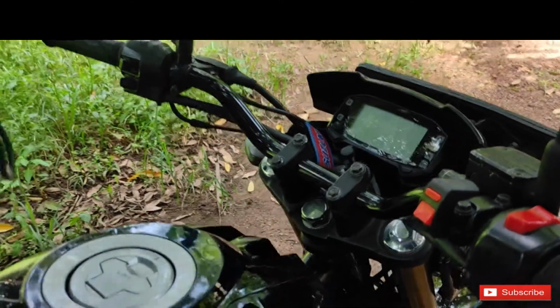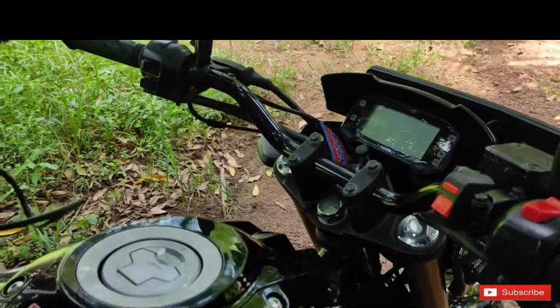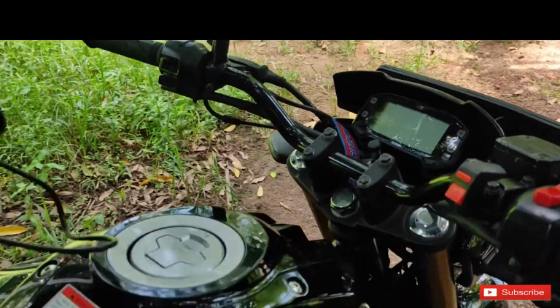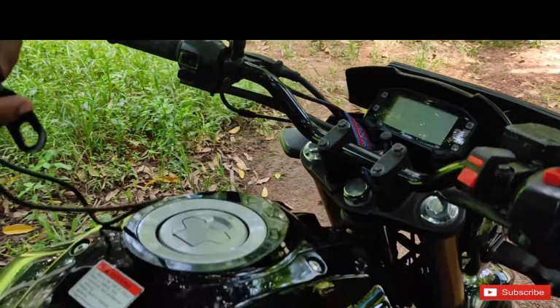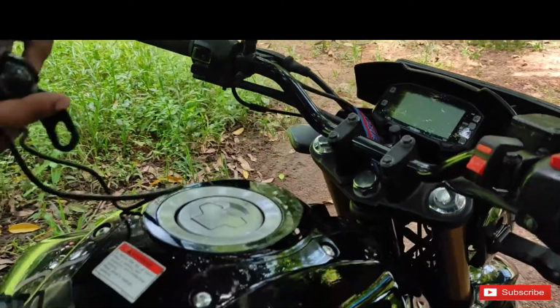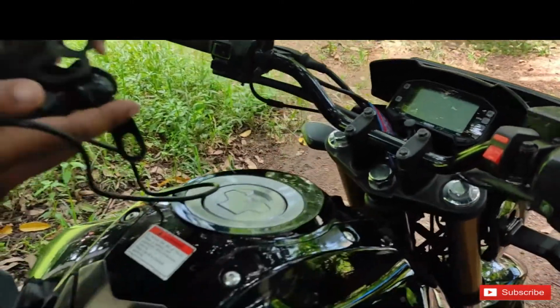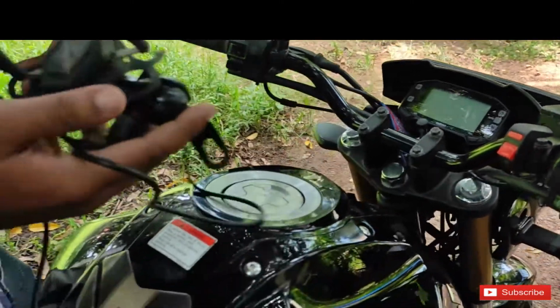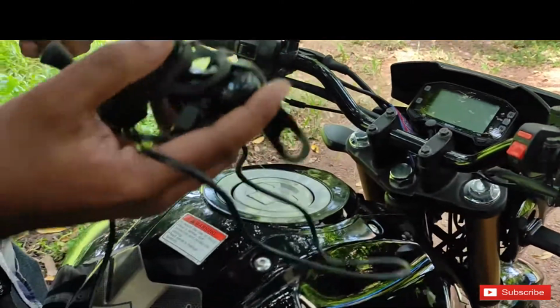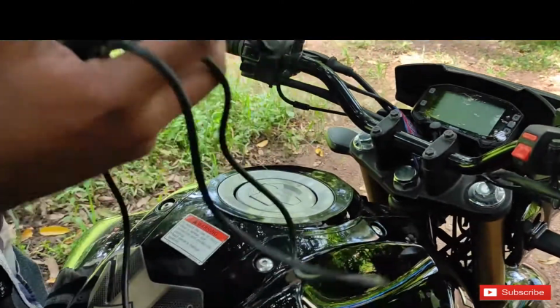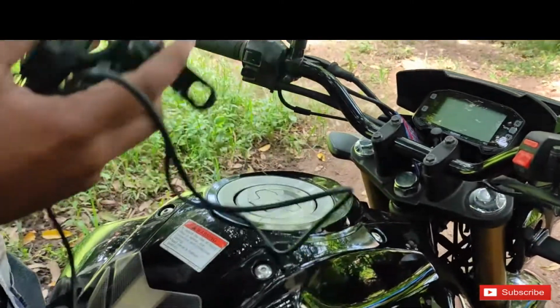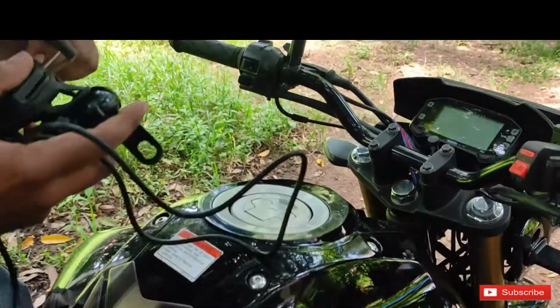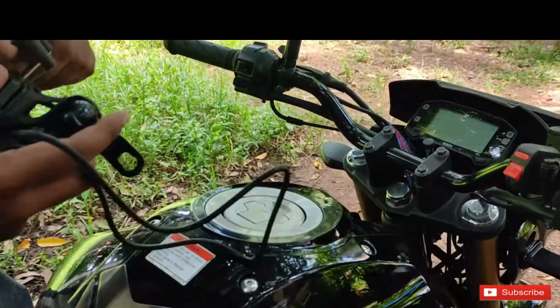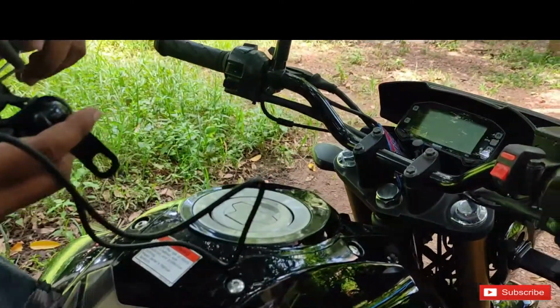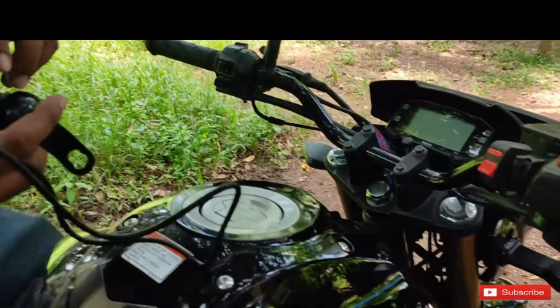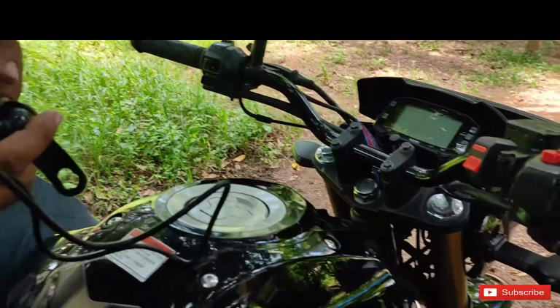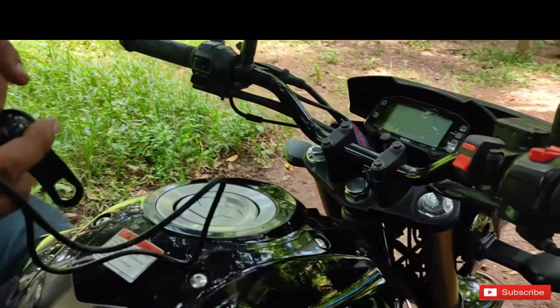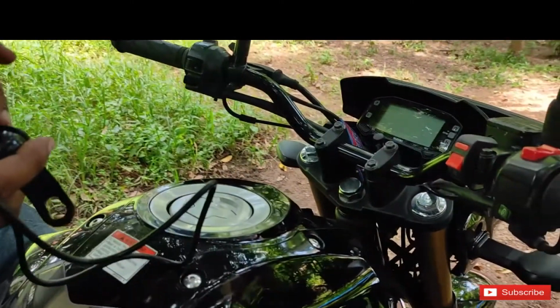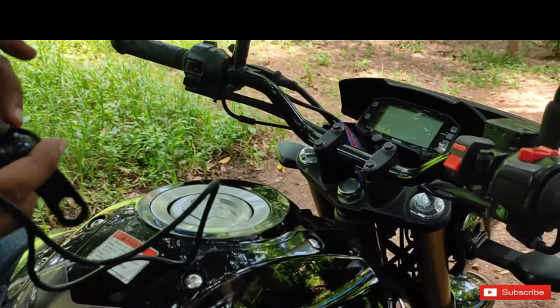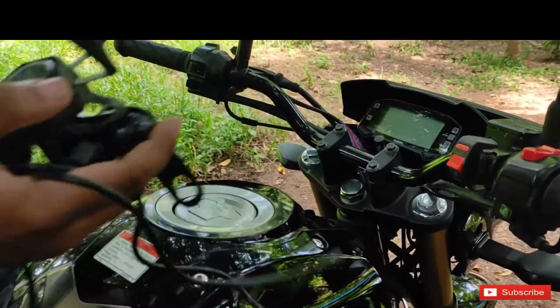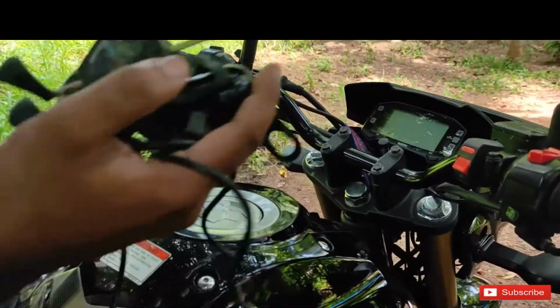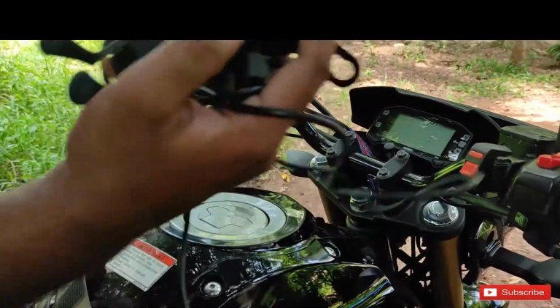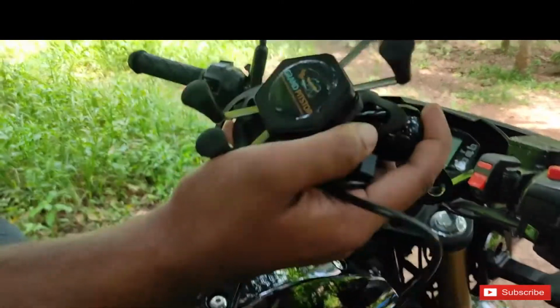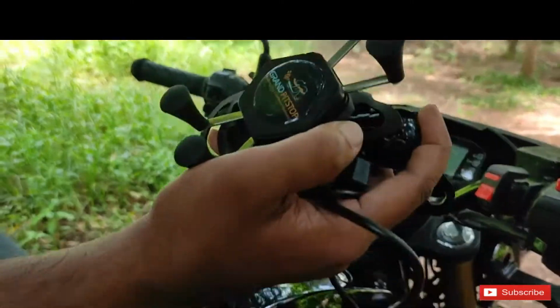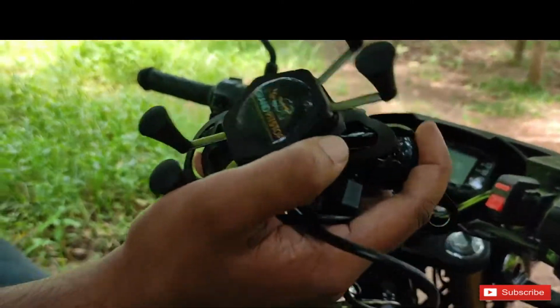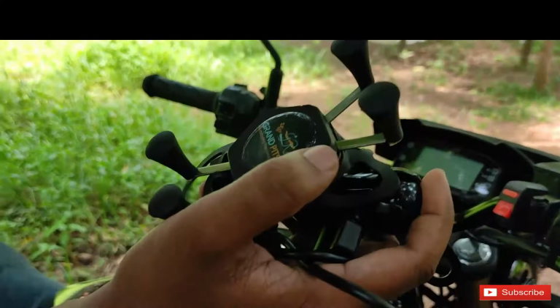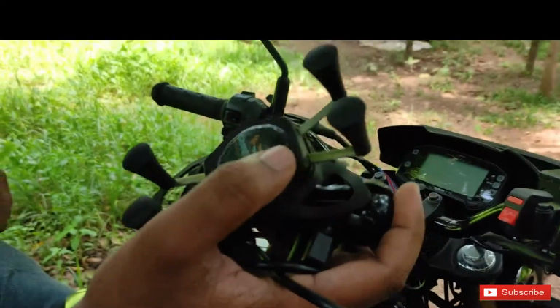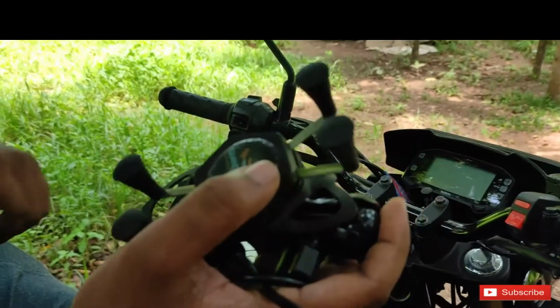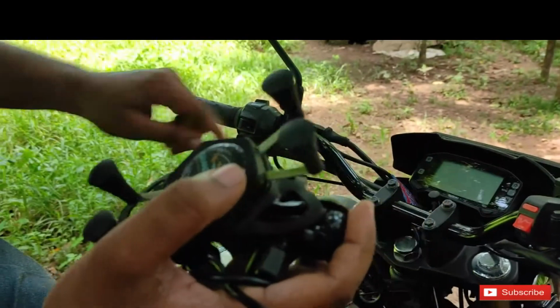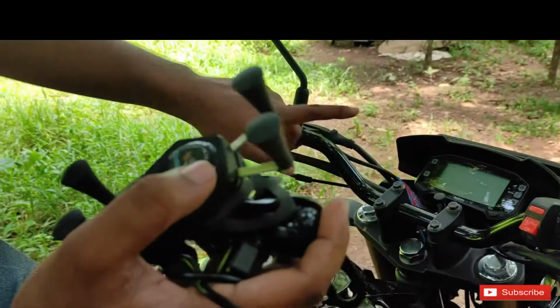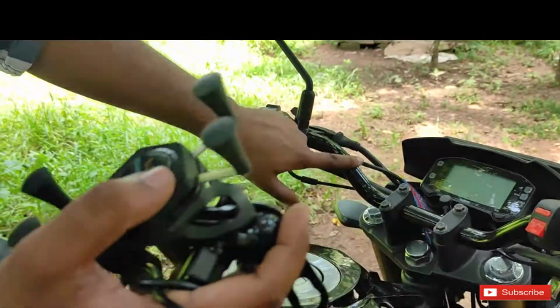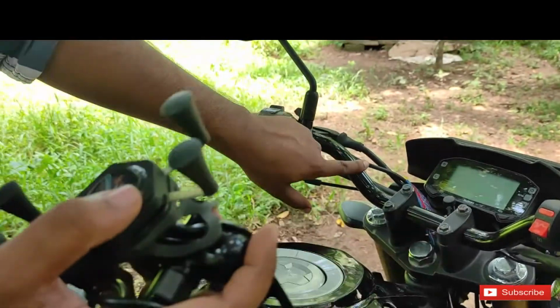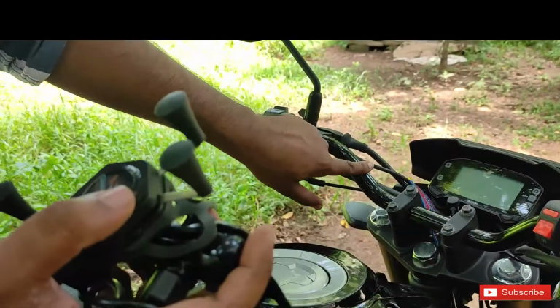Hi all, welcome to this channel. We are going to install a mobile holder in the mixer.